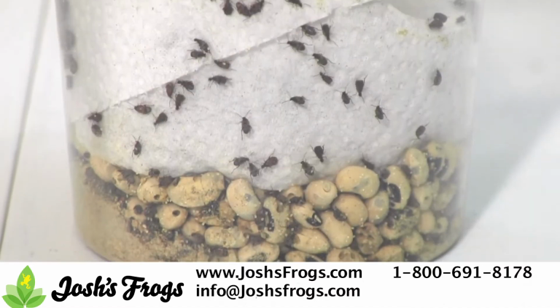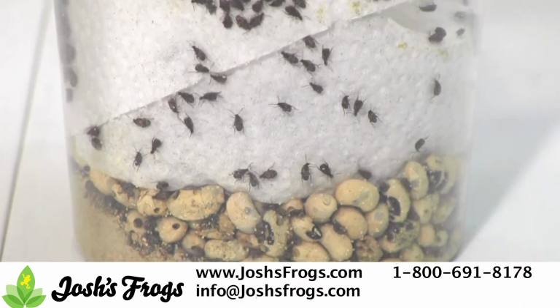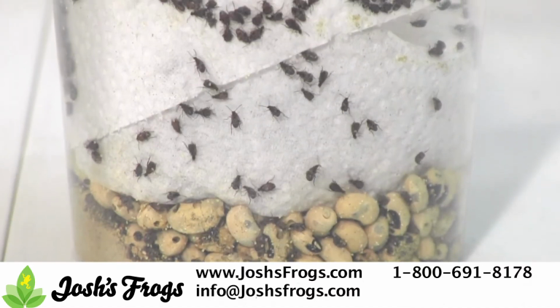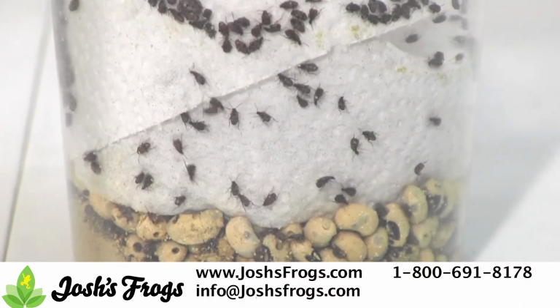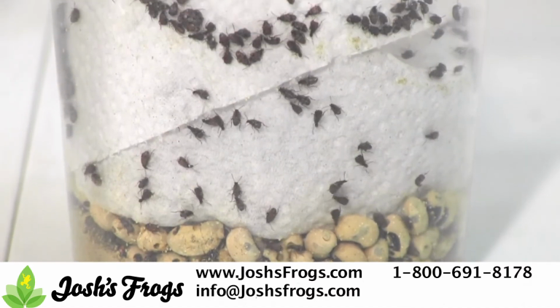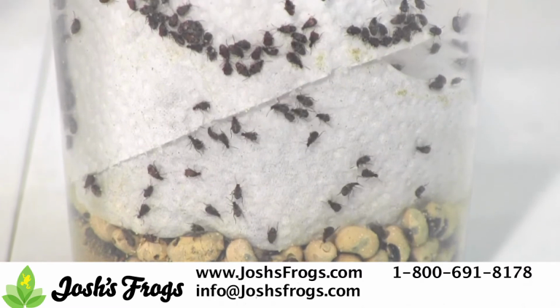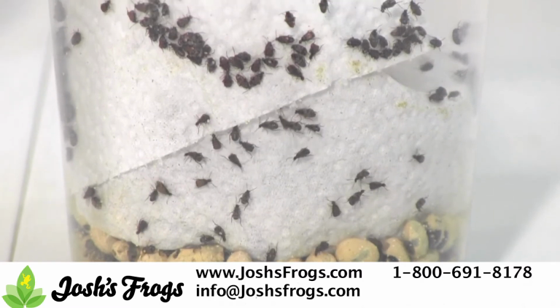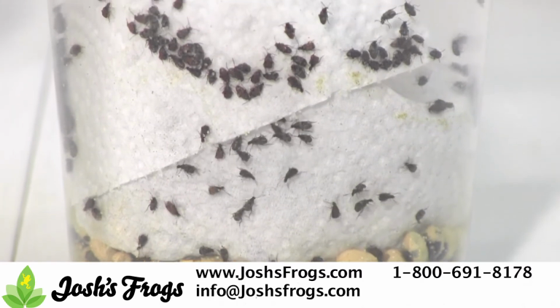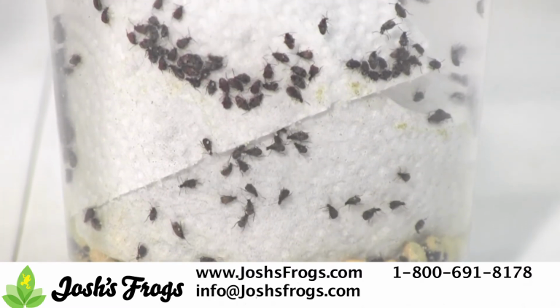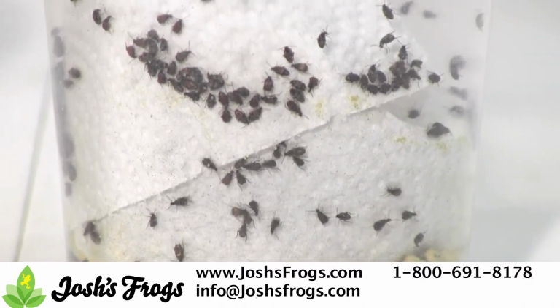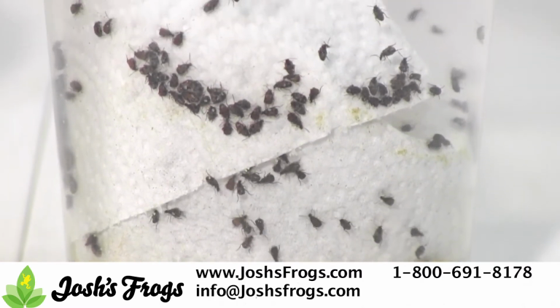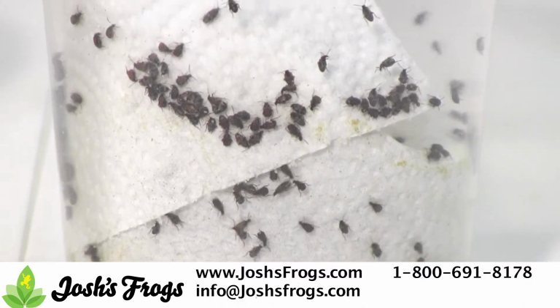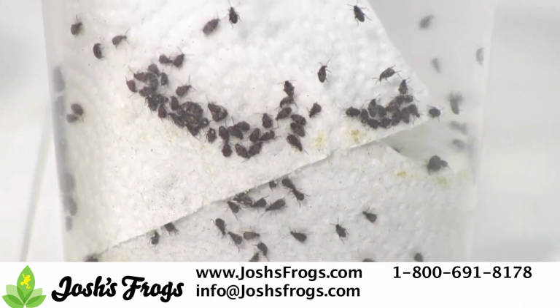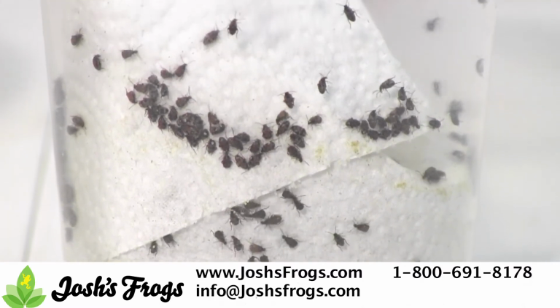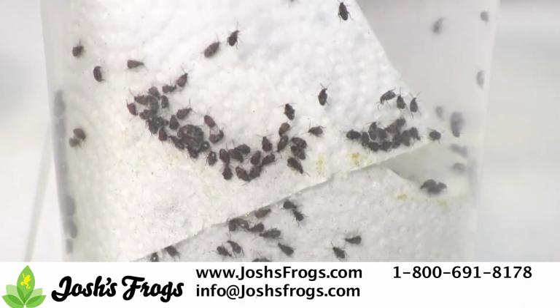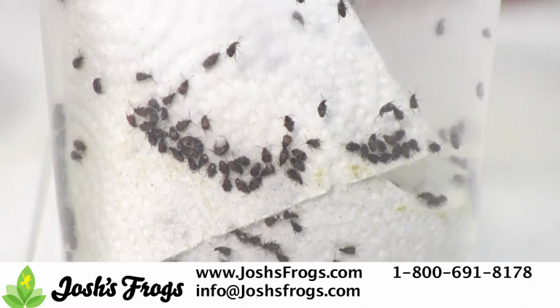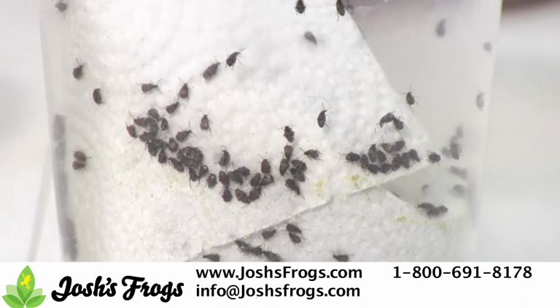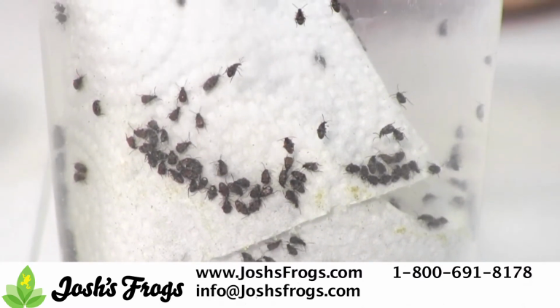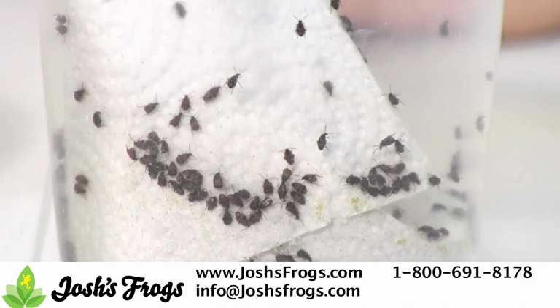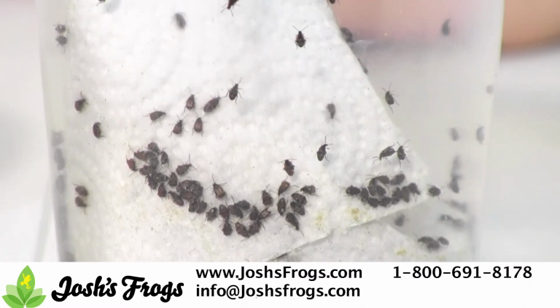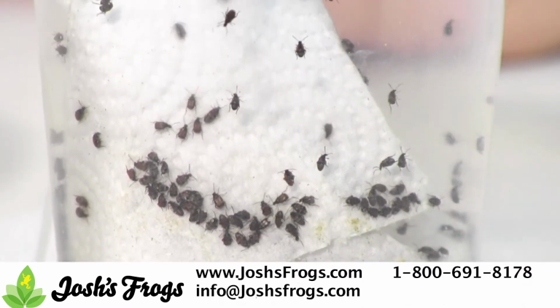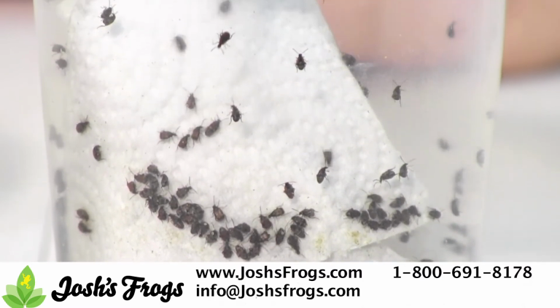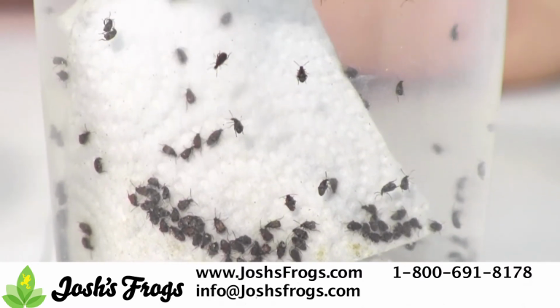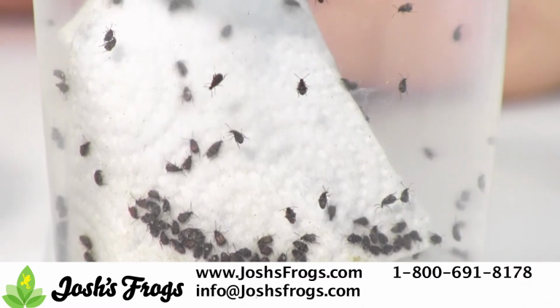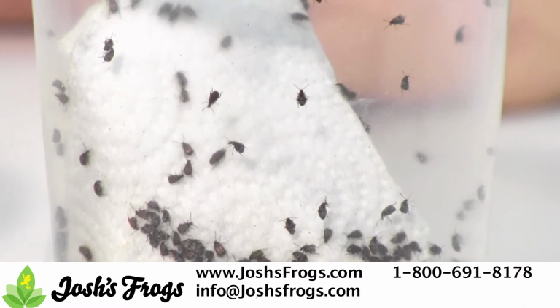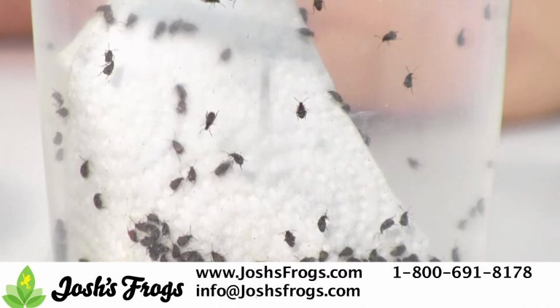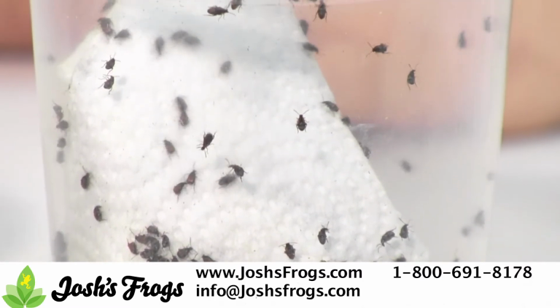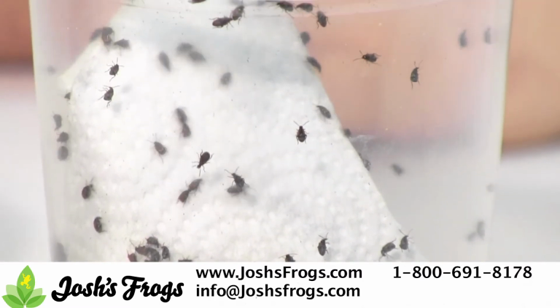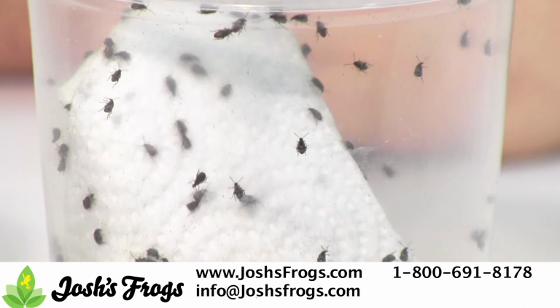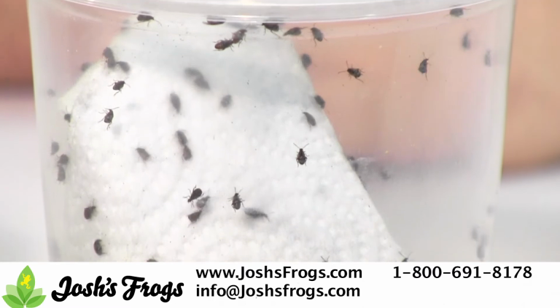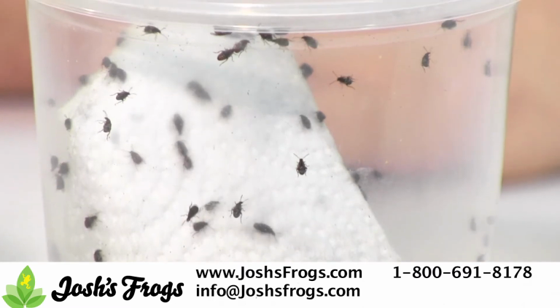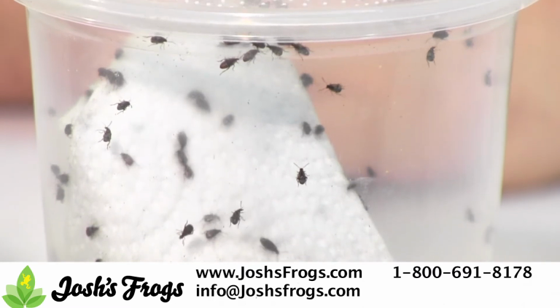Bean beetles are very easy to culture with a life cycle of approximately four weeks when kept in the low to mid 80s. They can be very quick to culture as well.